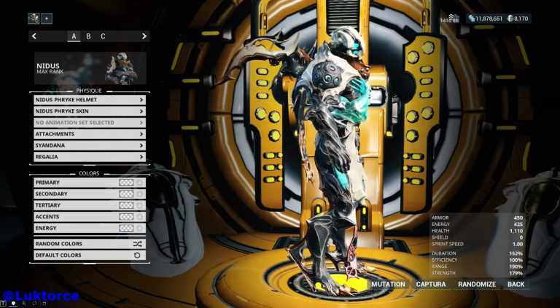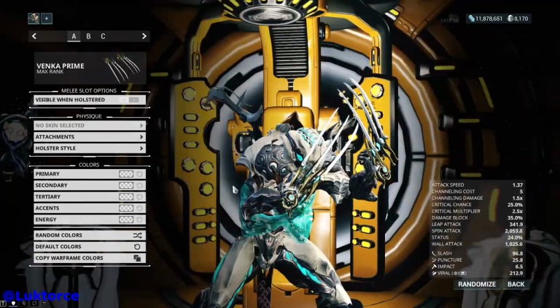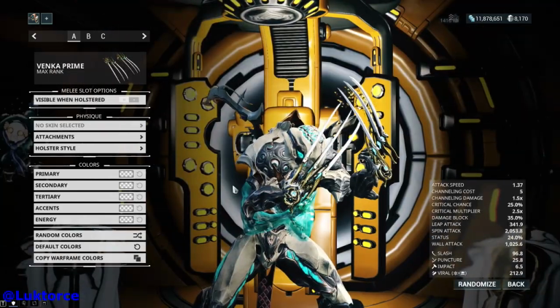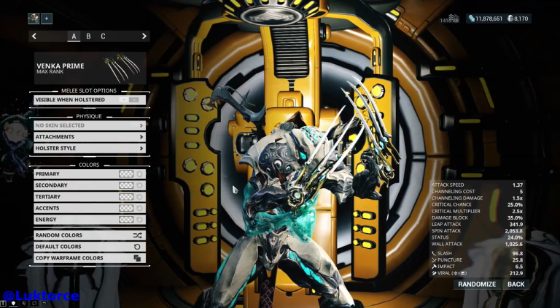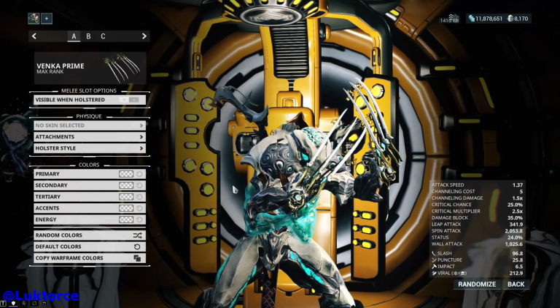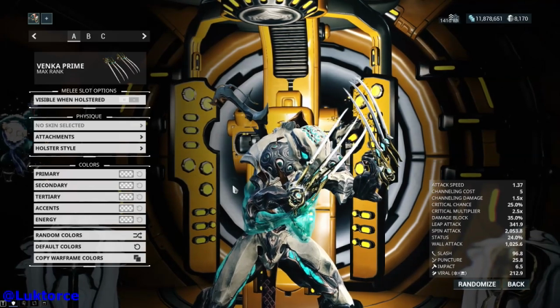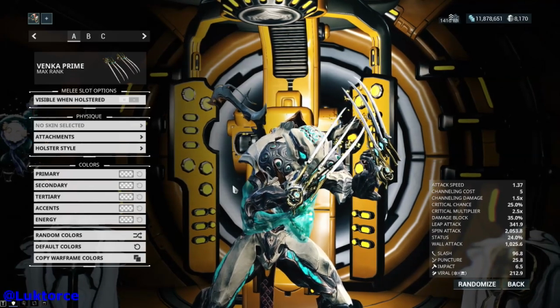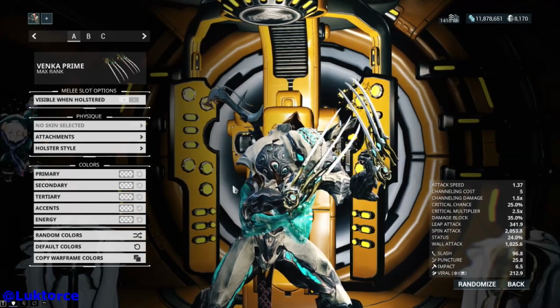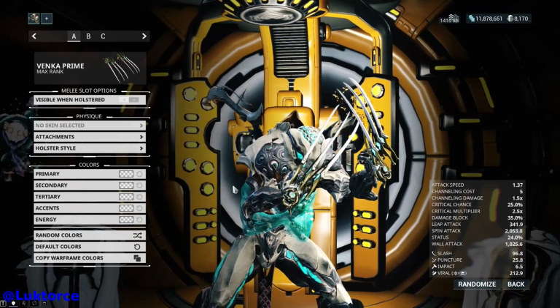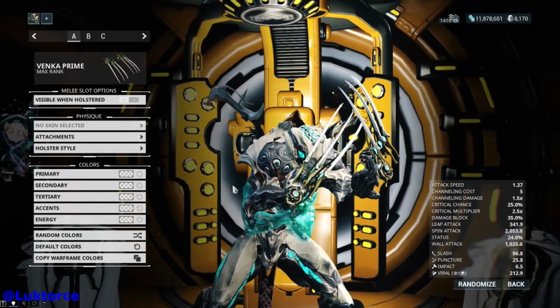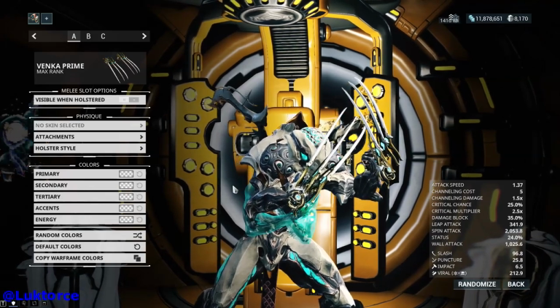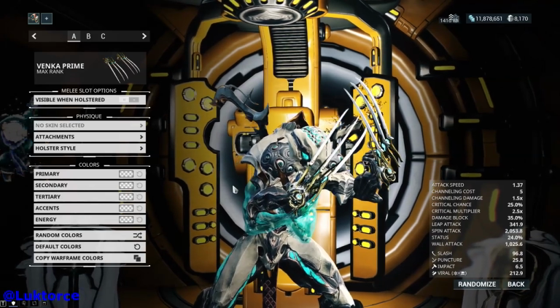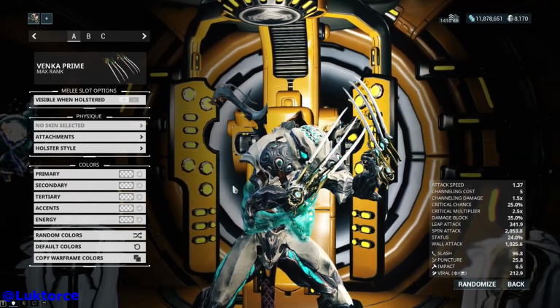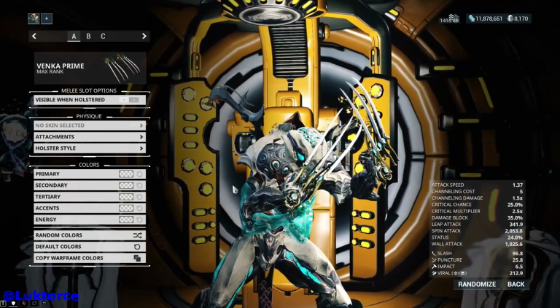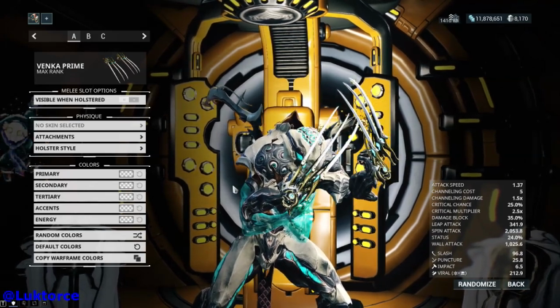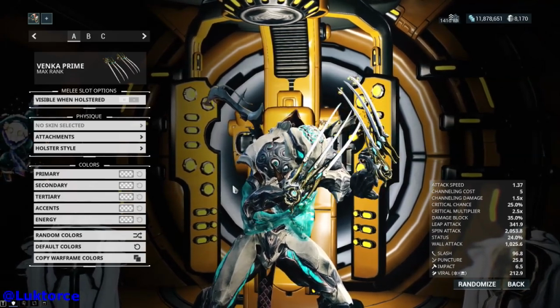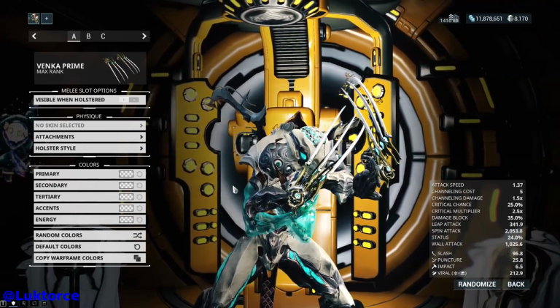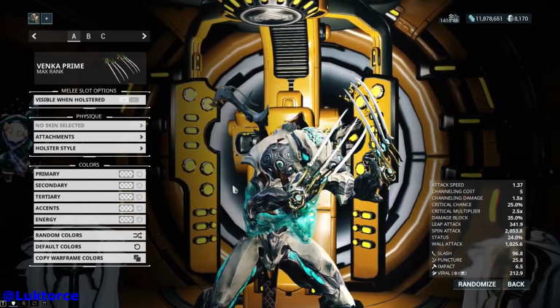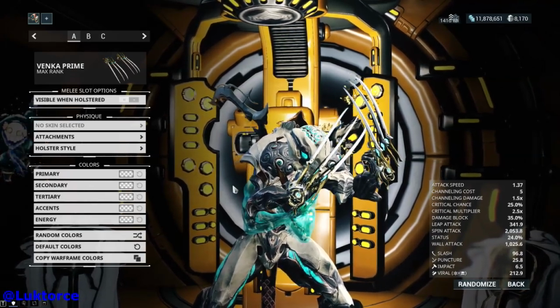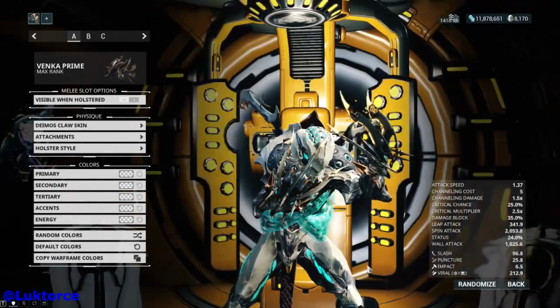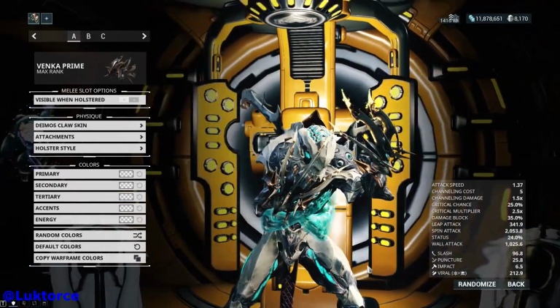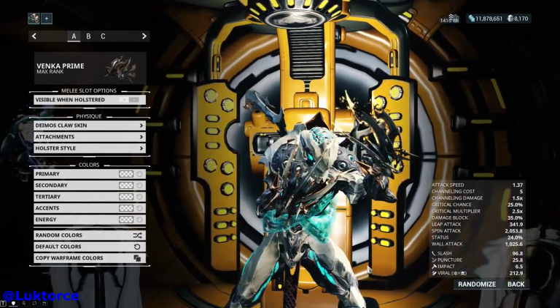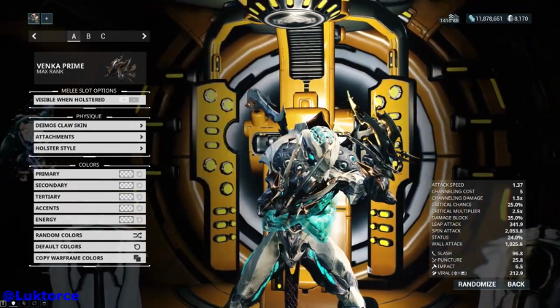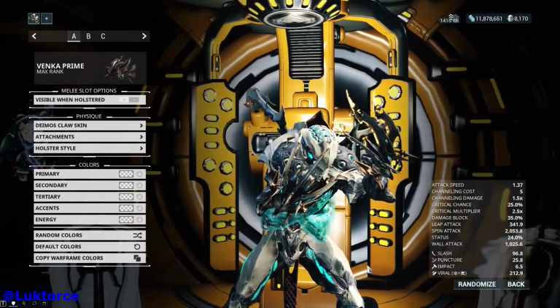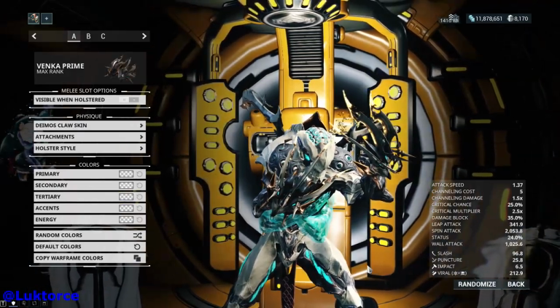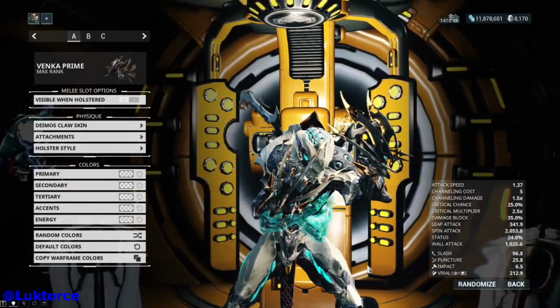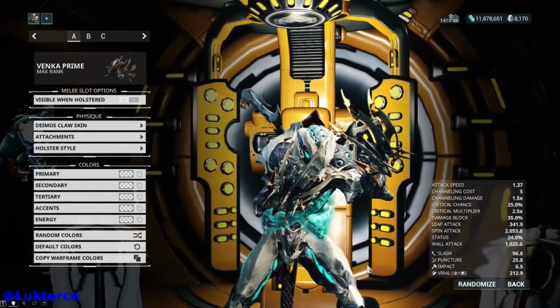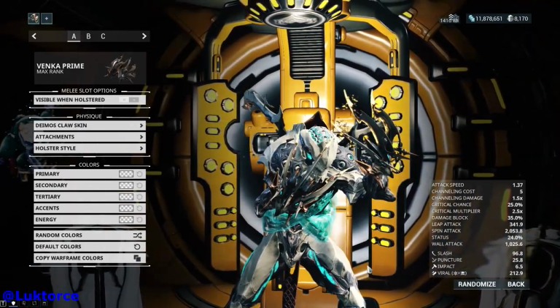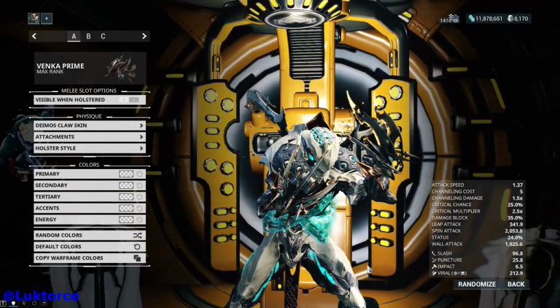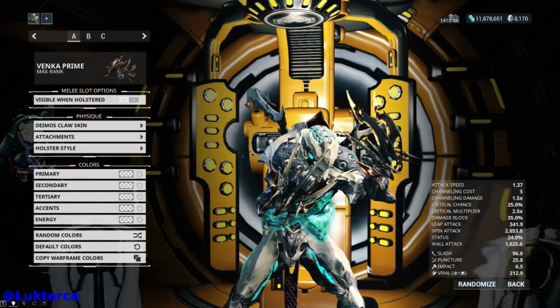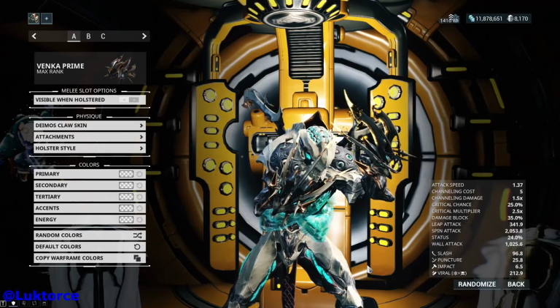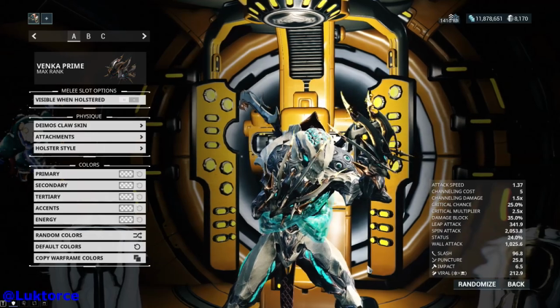With the Deimos Claw skin on any of these Bankar Primes, they become this Wolverine. Eat your heart out.